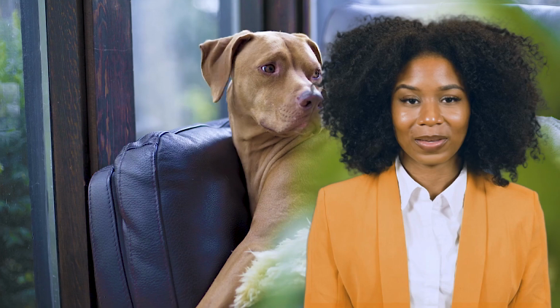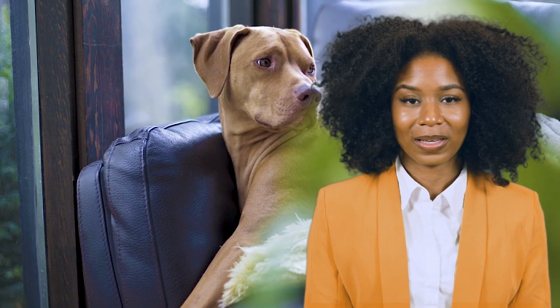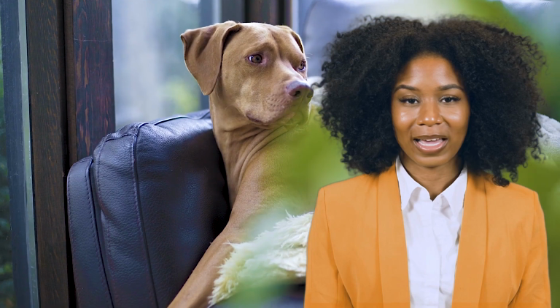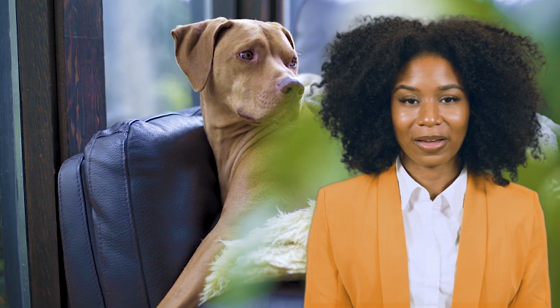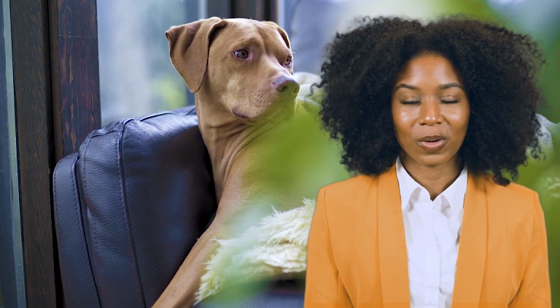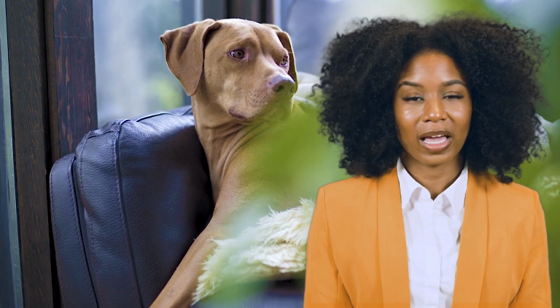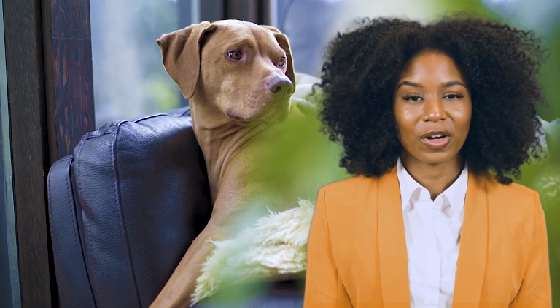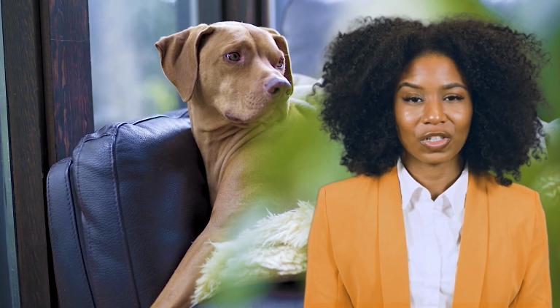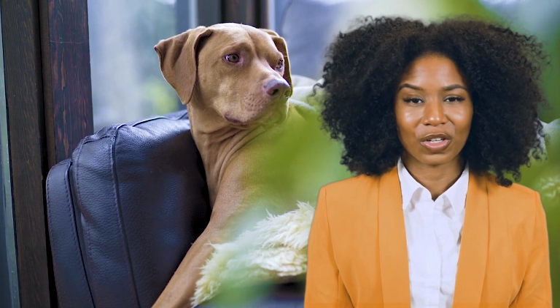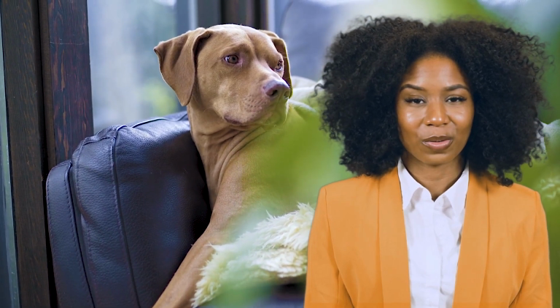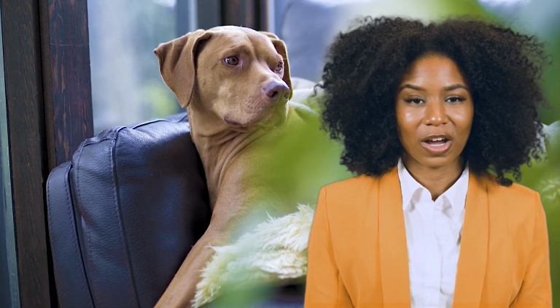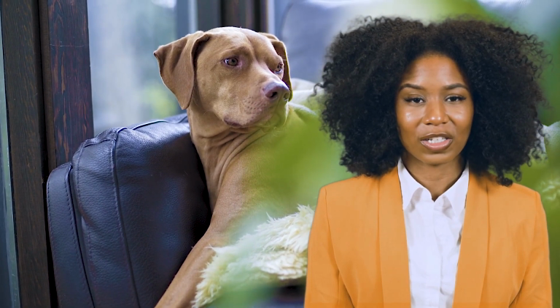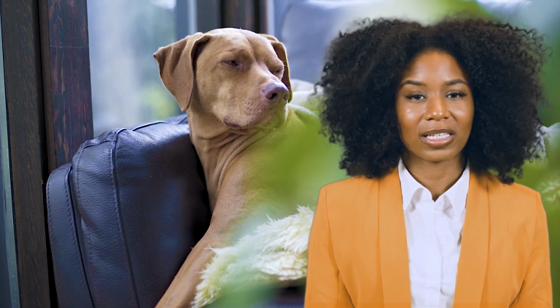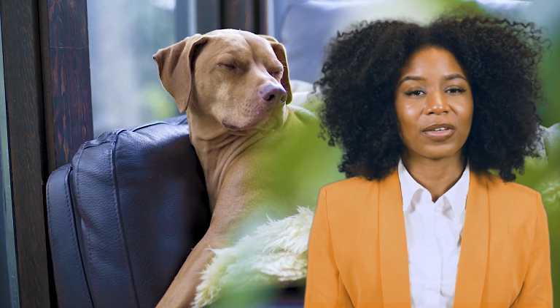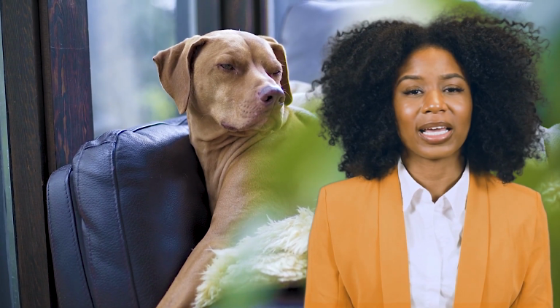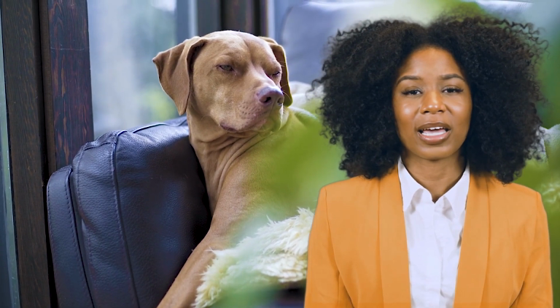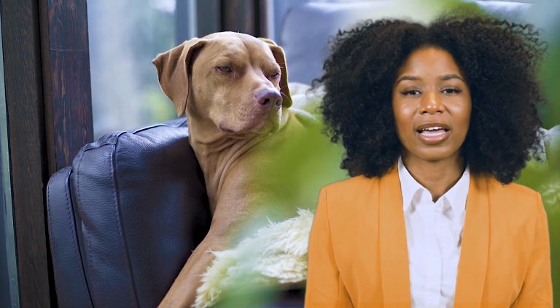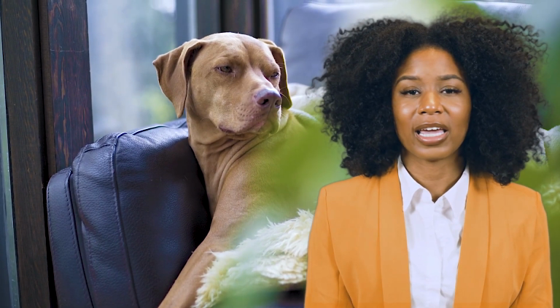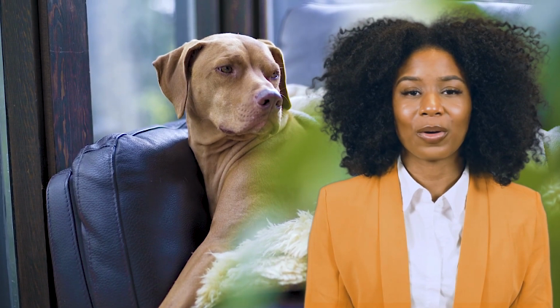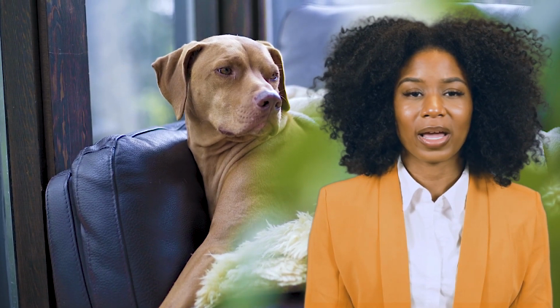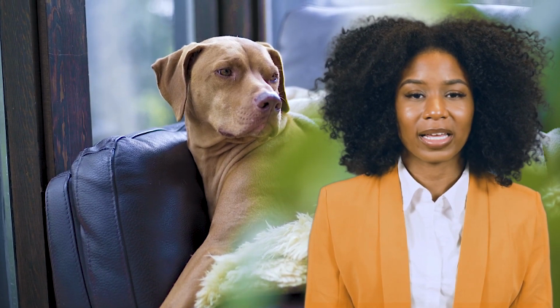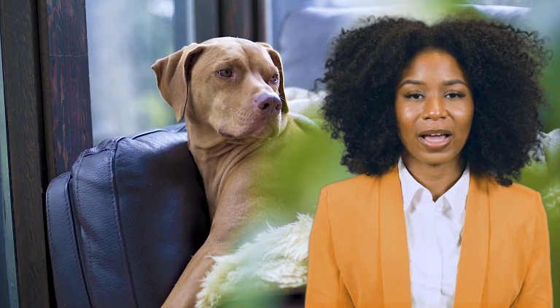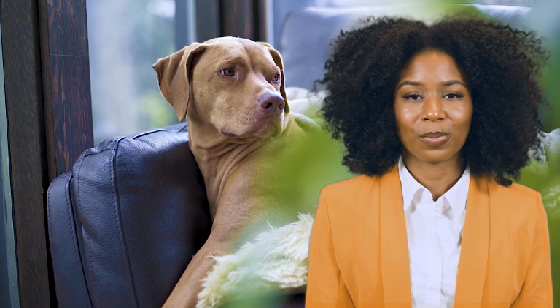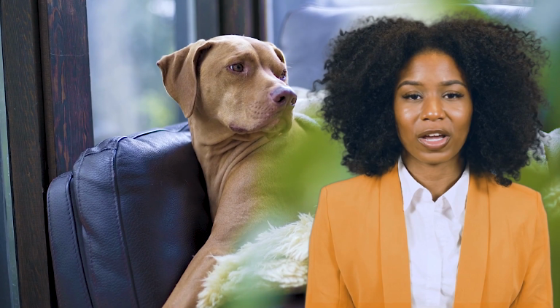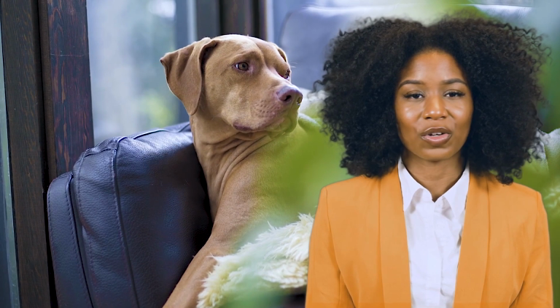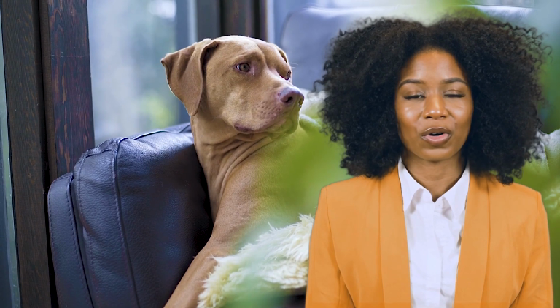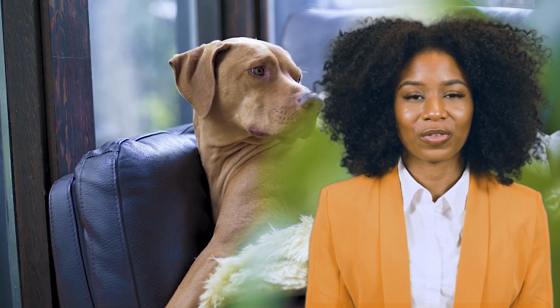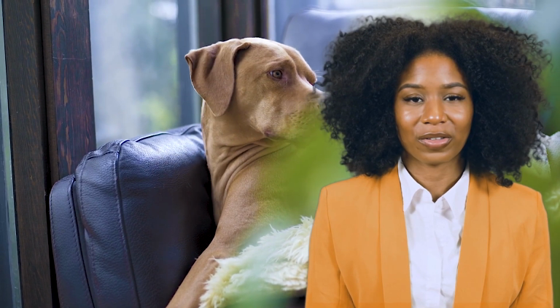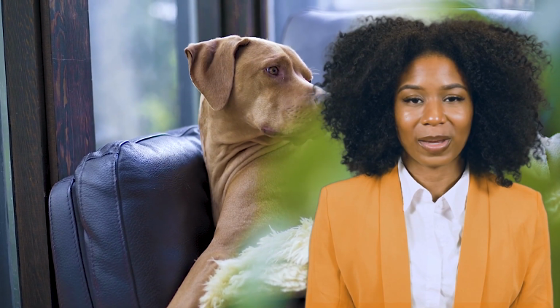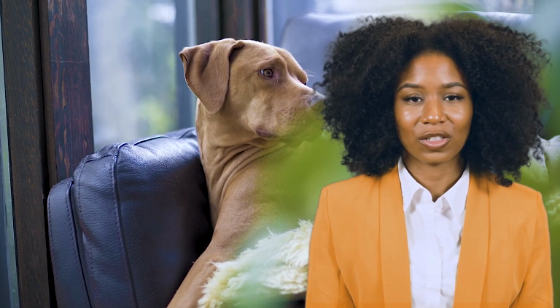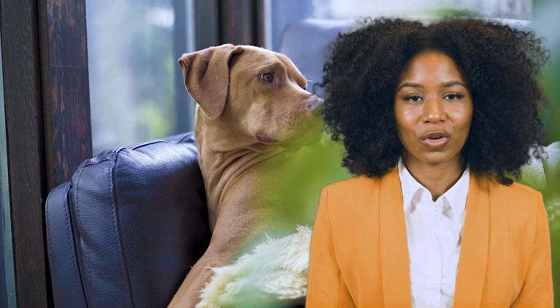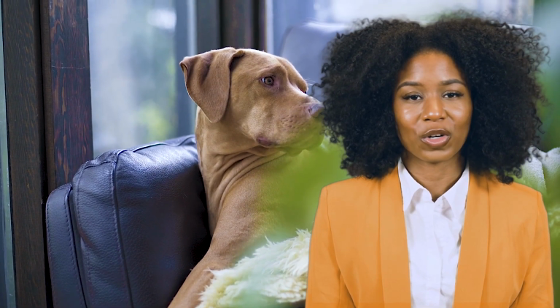Hey everyone, Amara Stone here from Dogs, Ticks, and Fleas. Today, we're diving into how you can protect your furry friend from pests with Revolution.